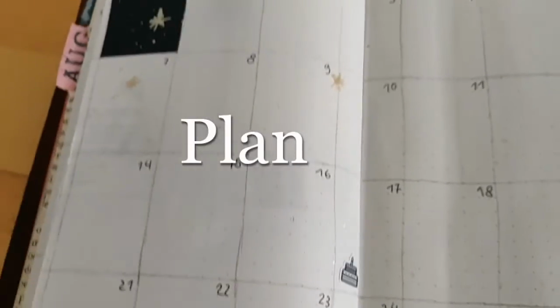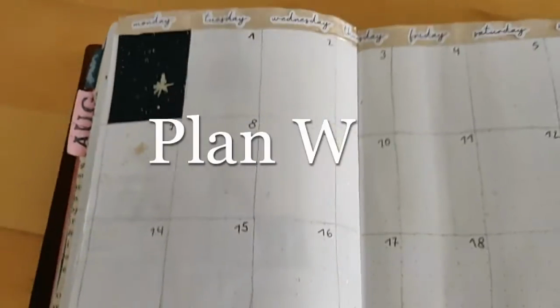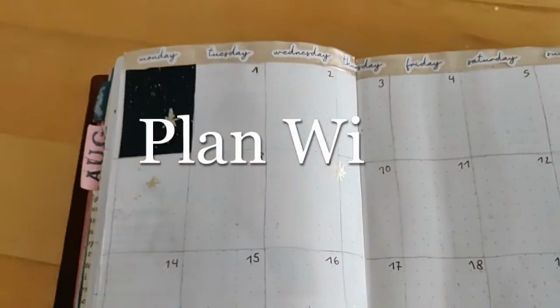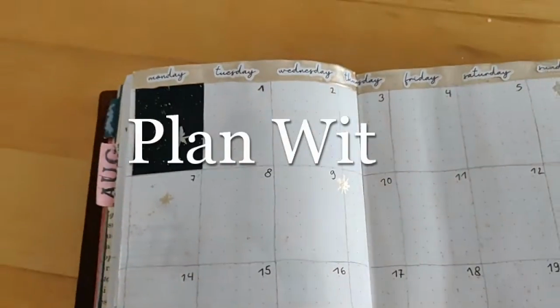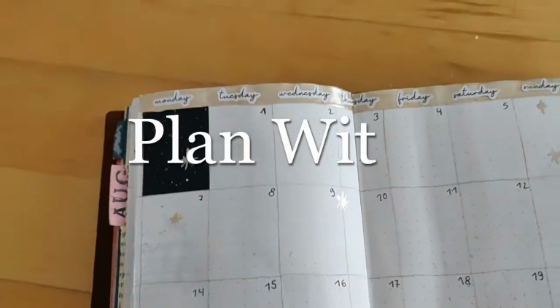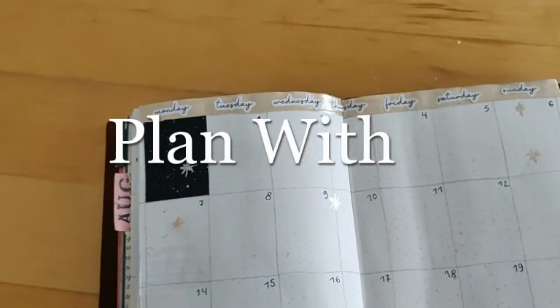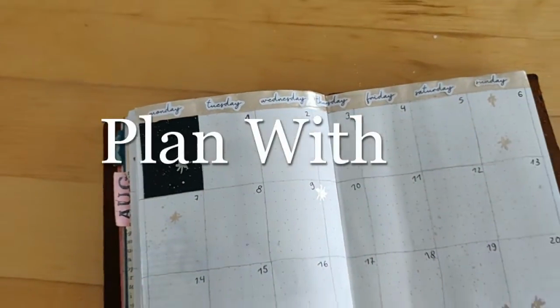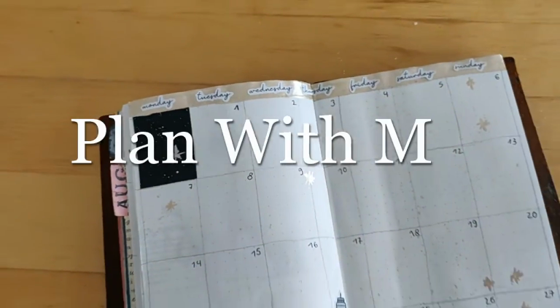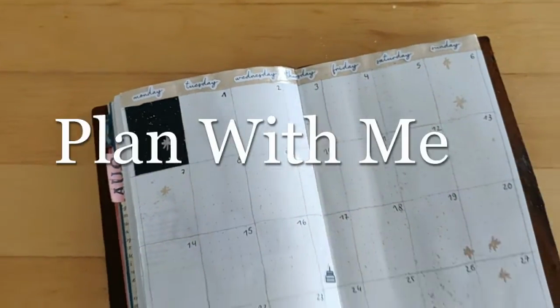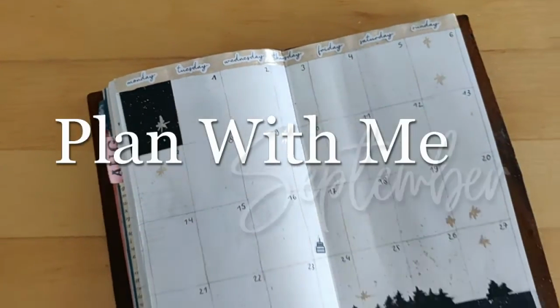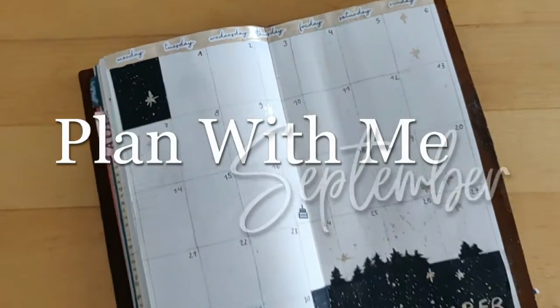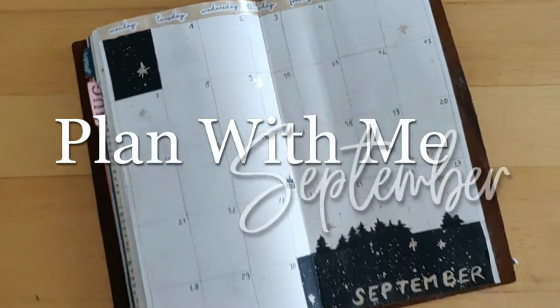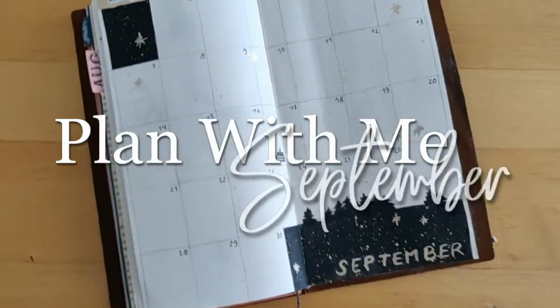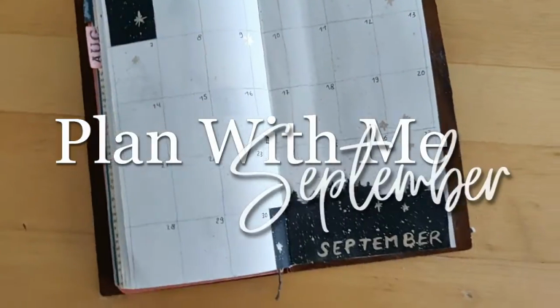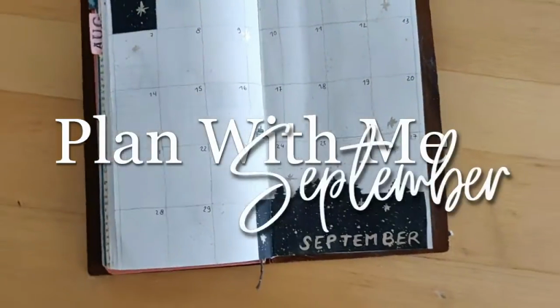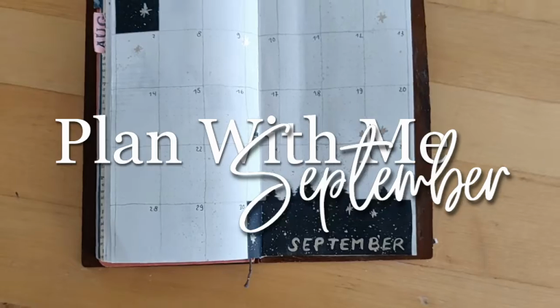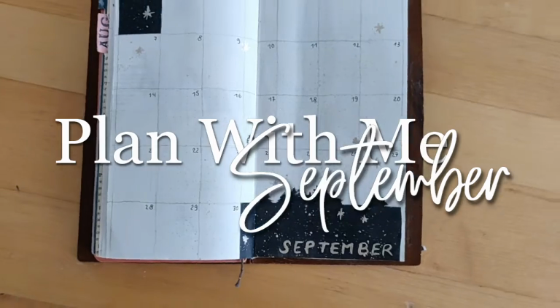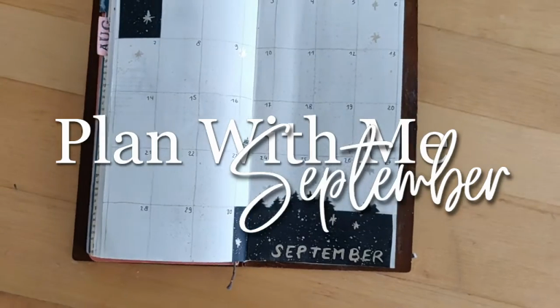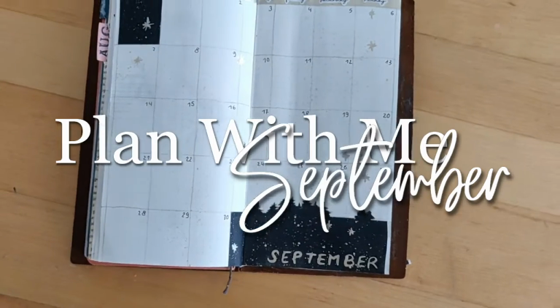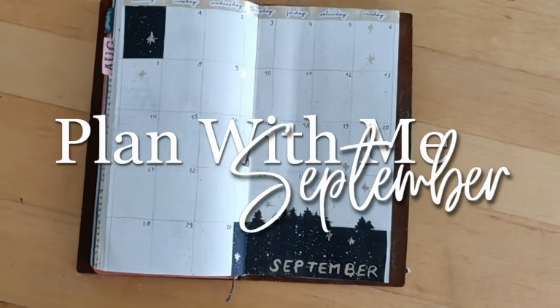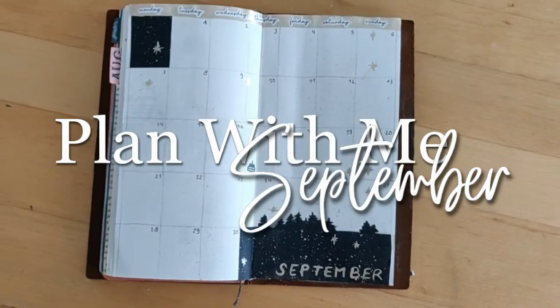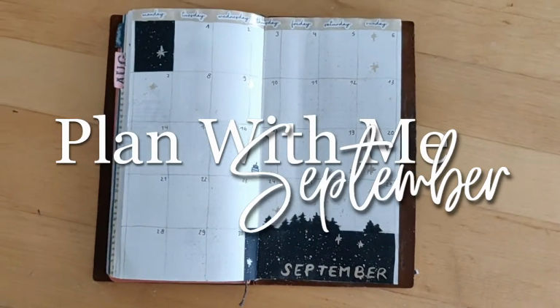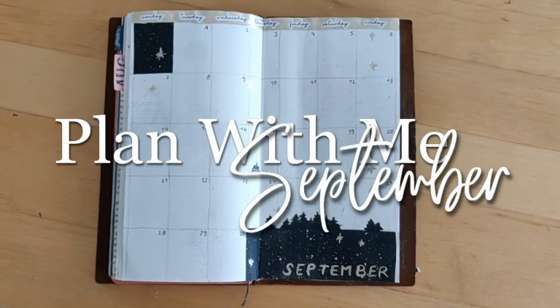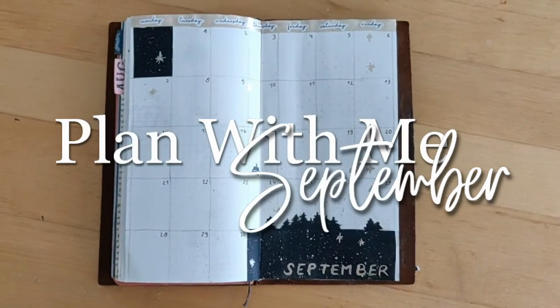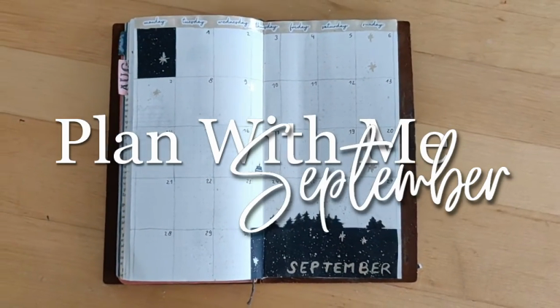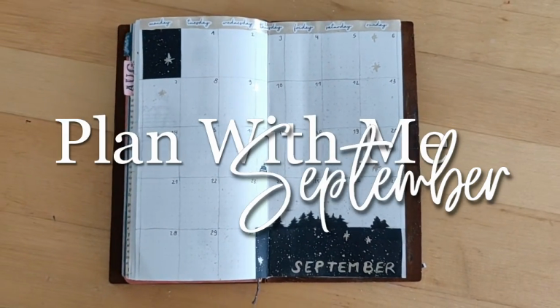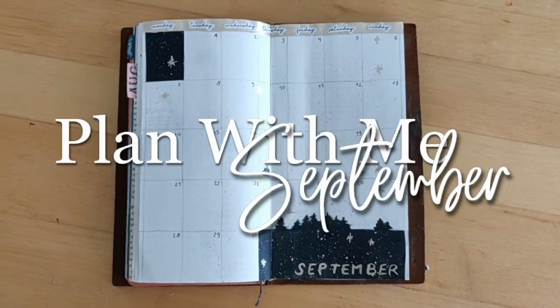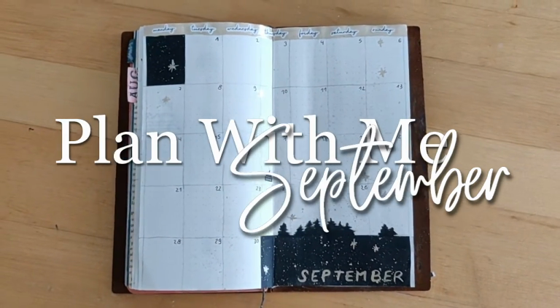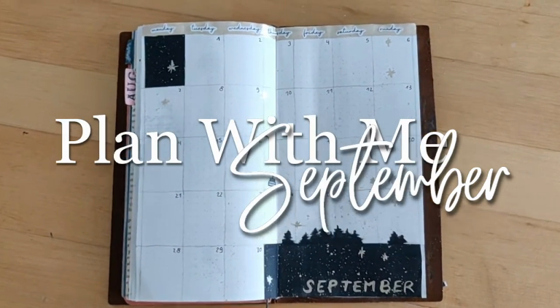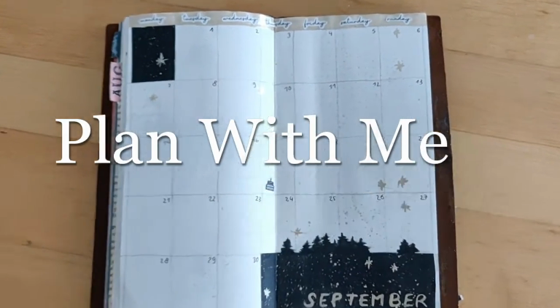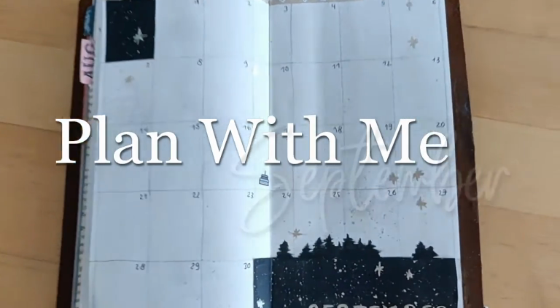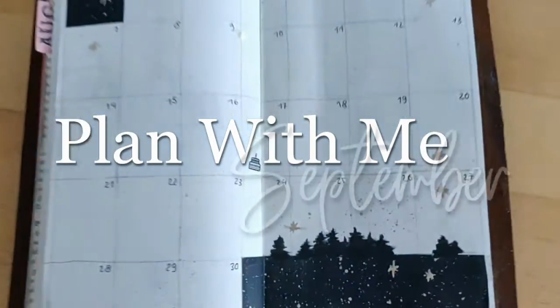Hey, and thank you so much for joining me in this plan-with-me video for the month of September.